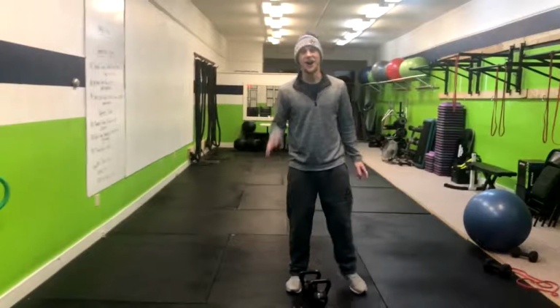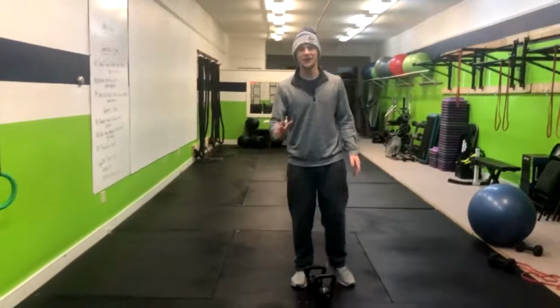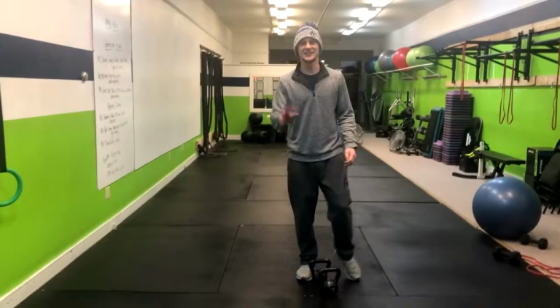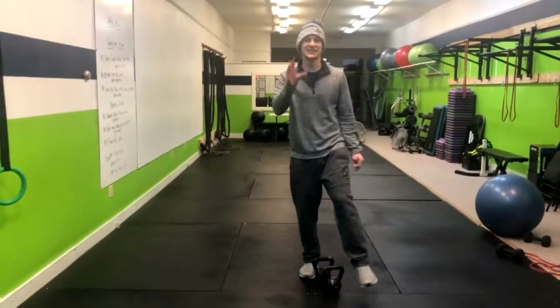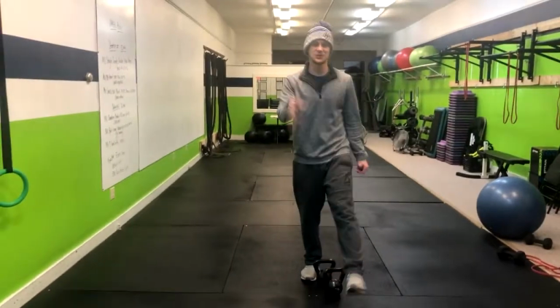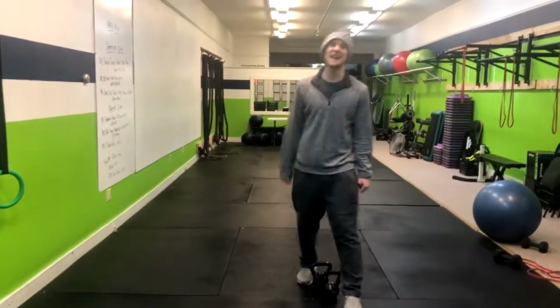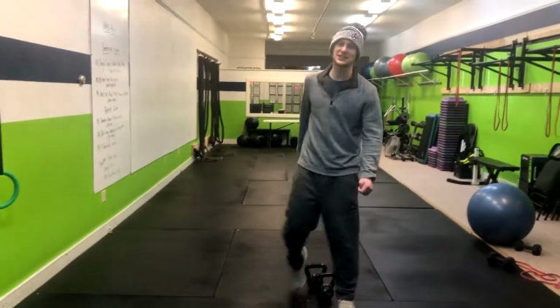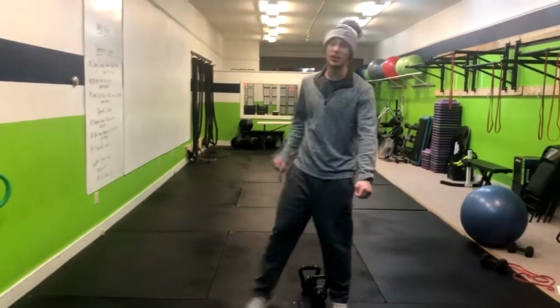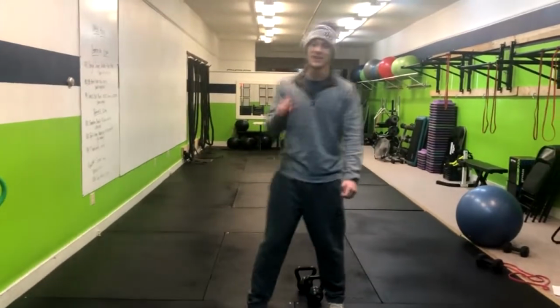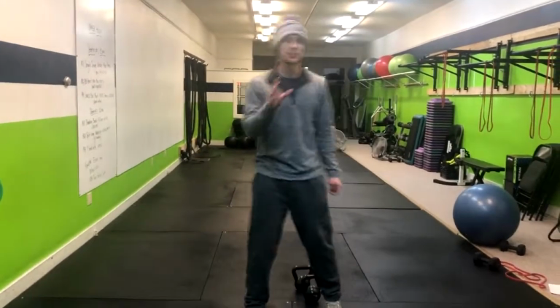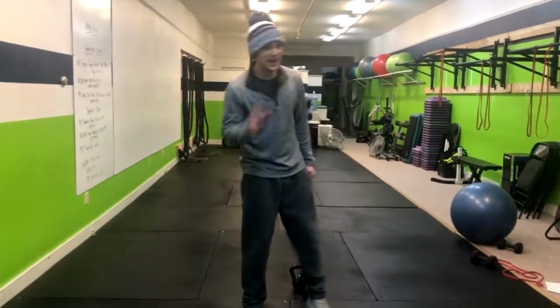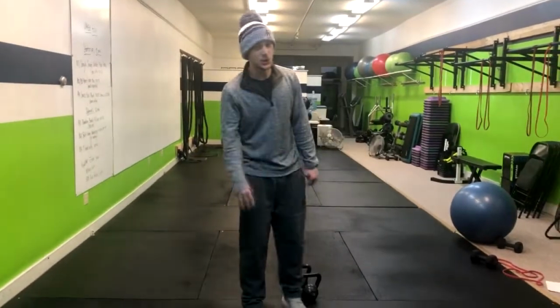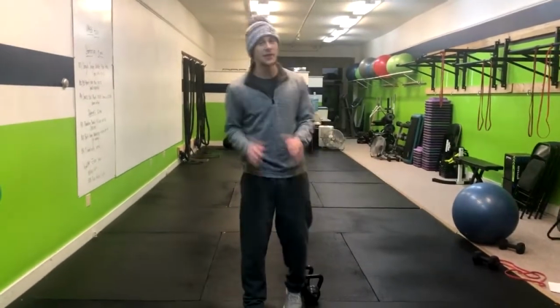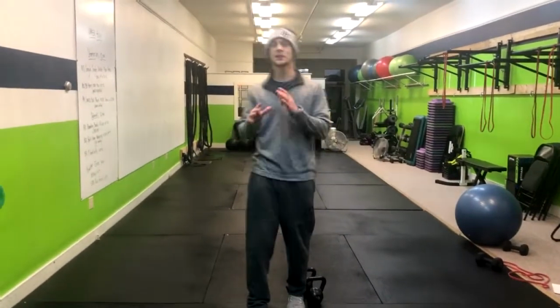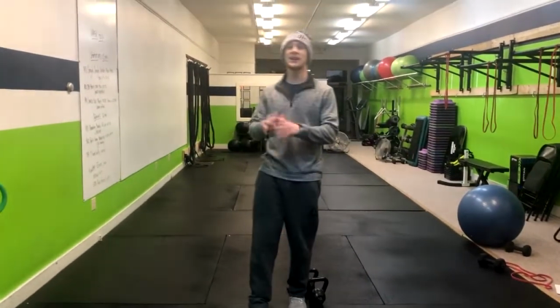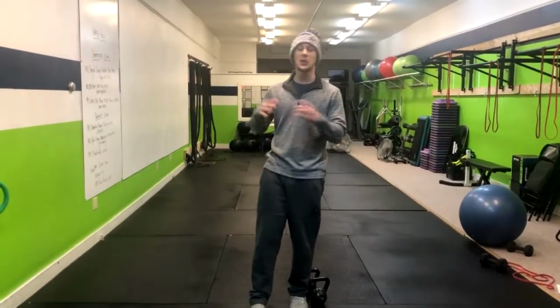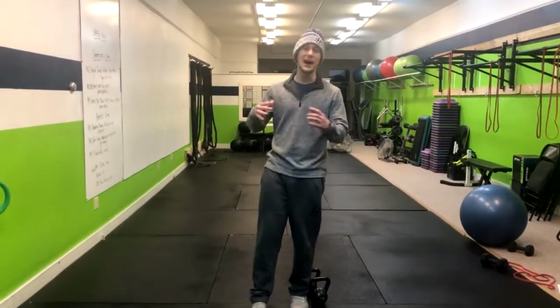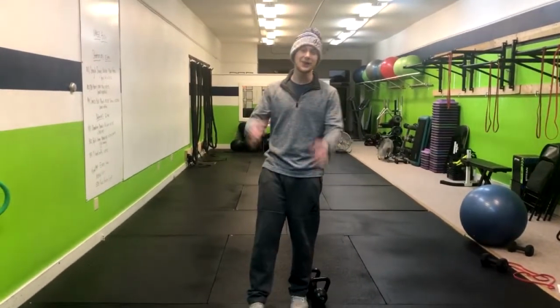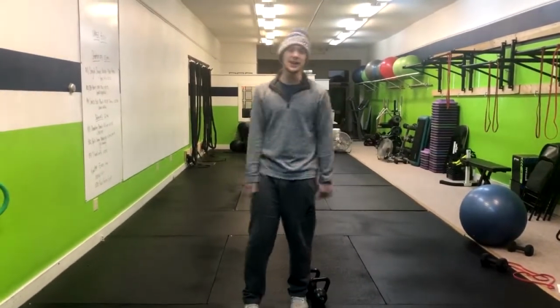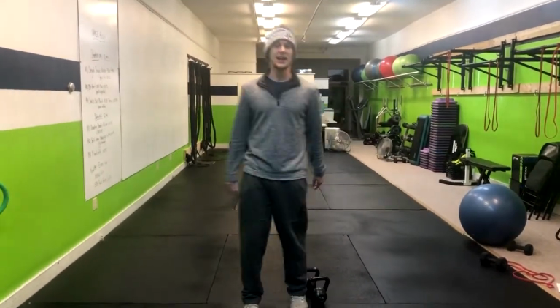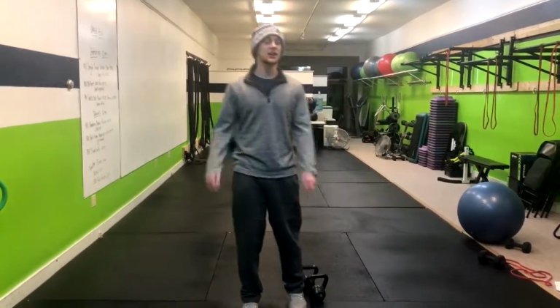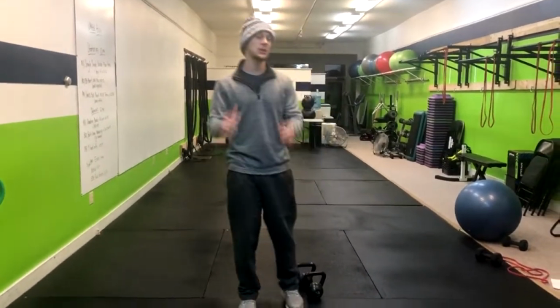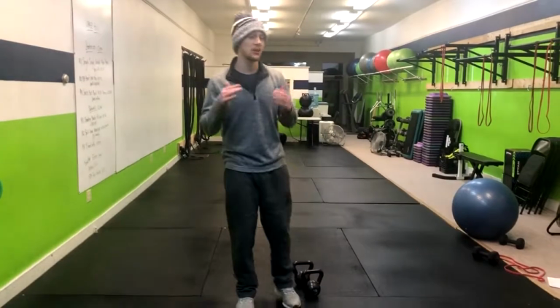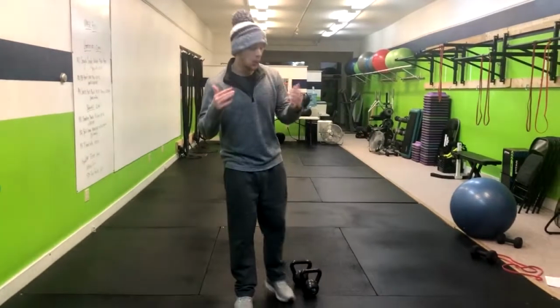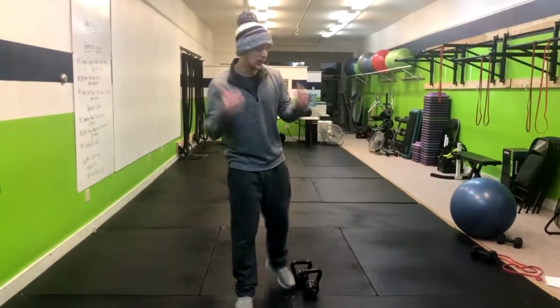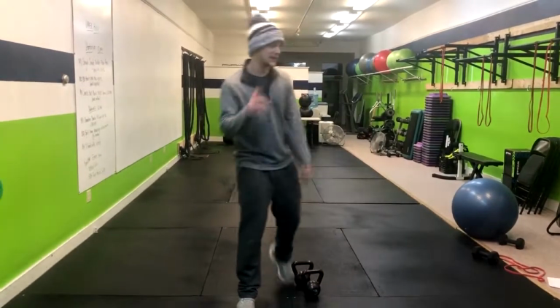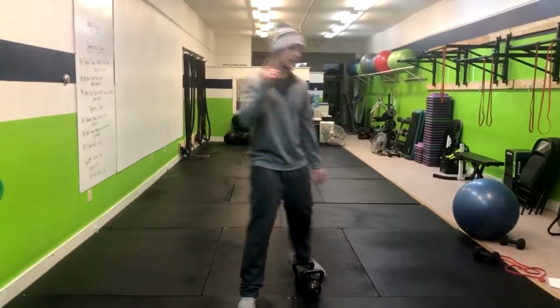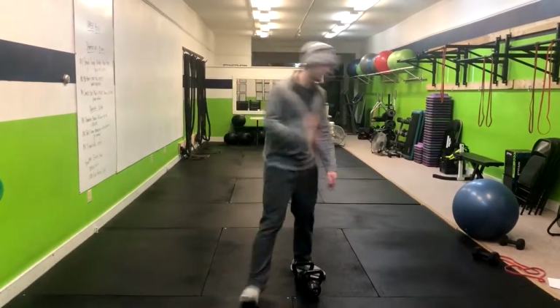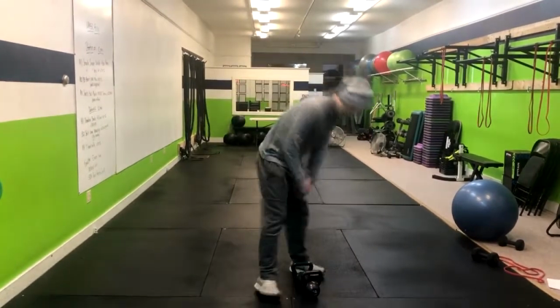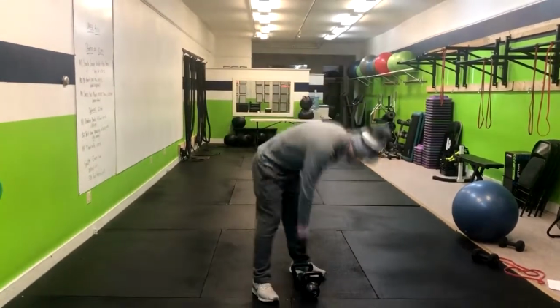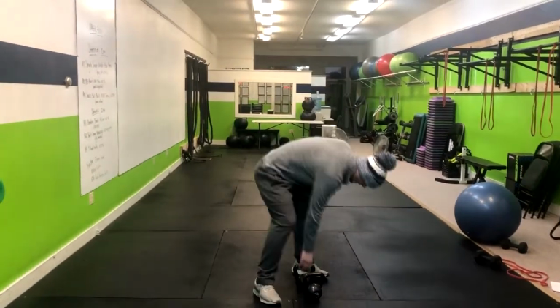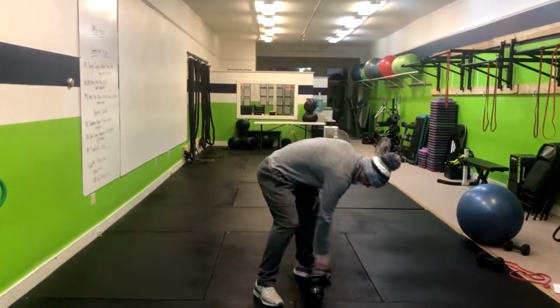This exercise is called the plié squat and it can be done with body weight or with added weight. Let me show you how to do it.